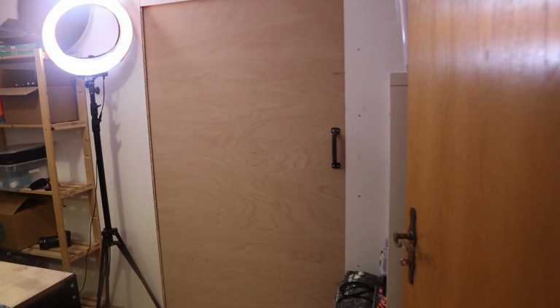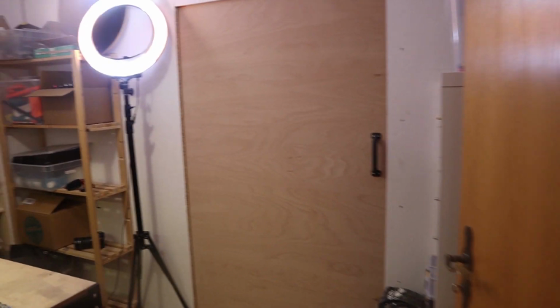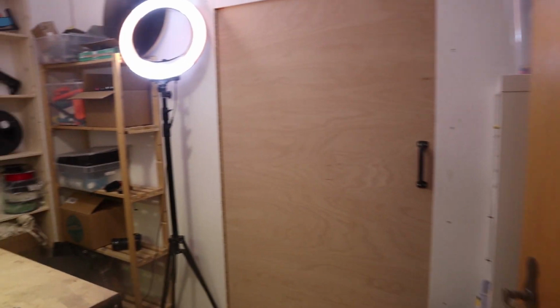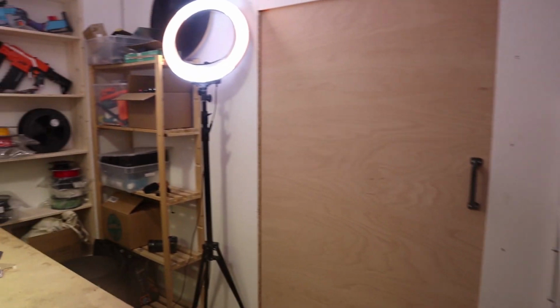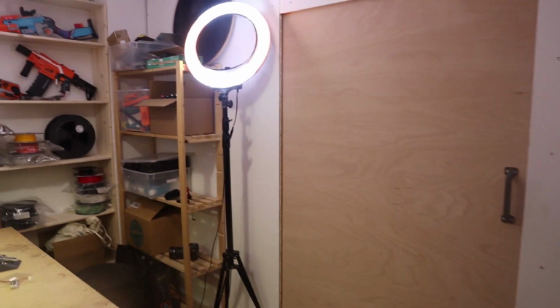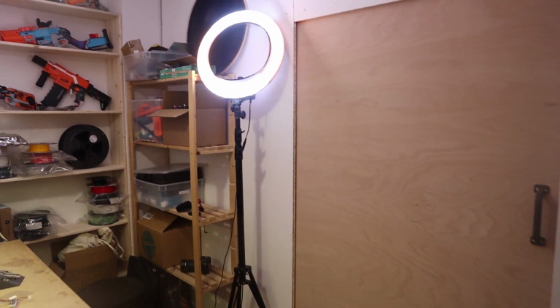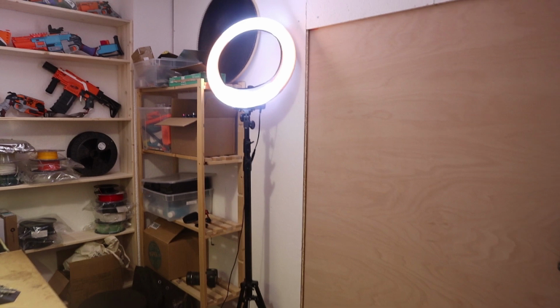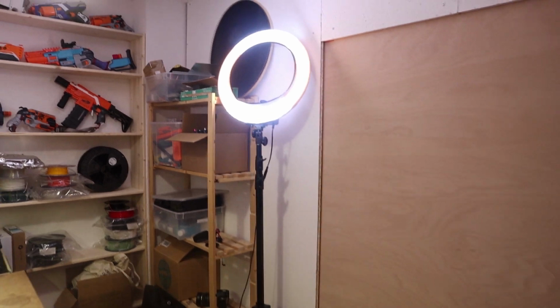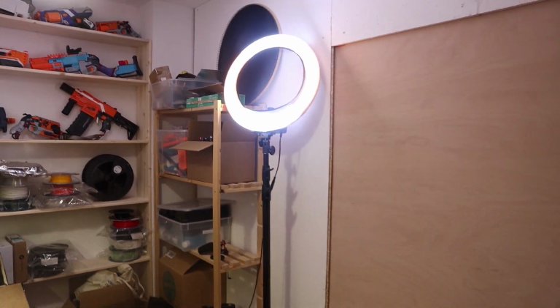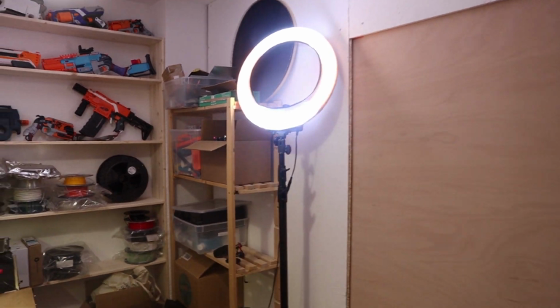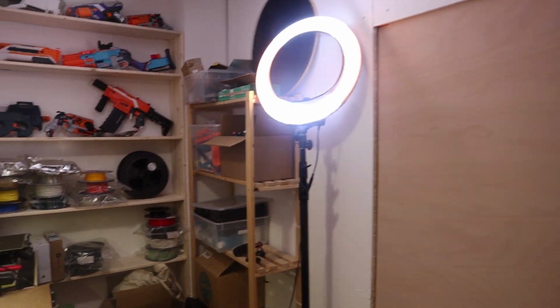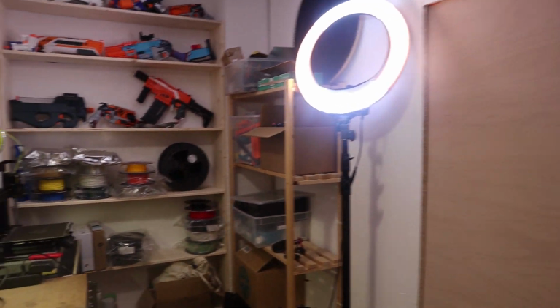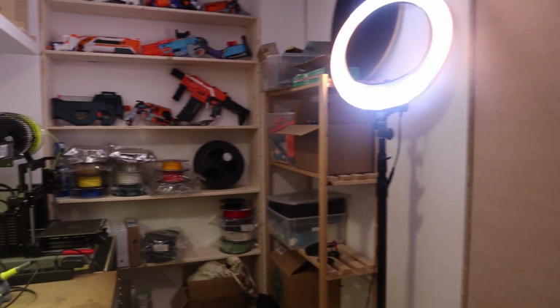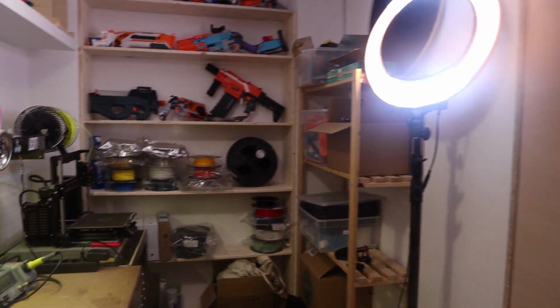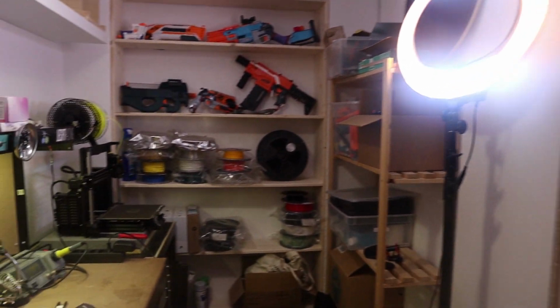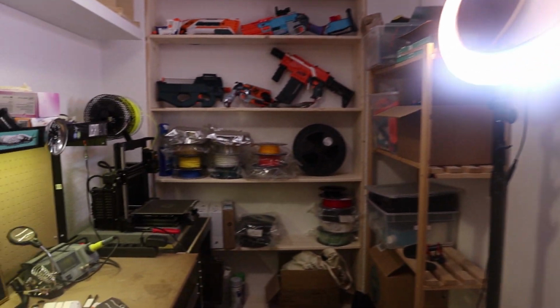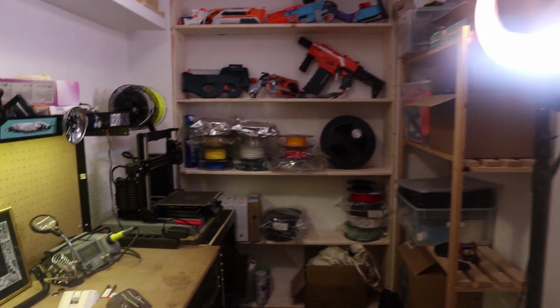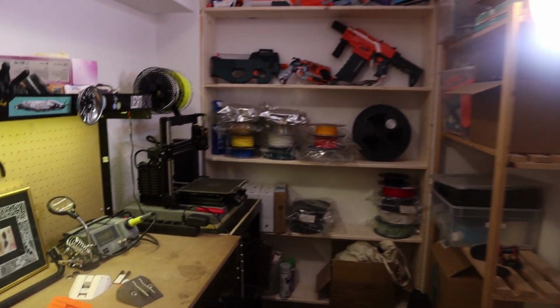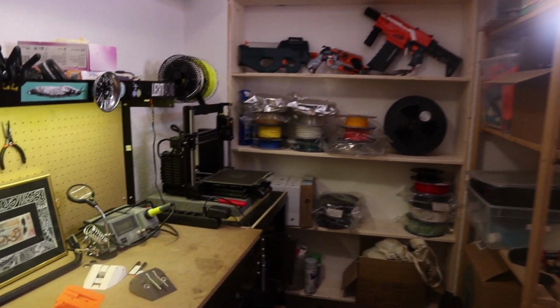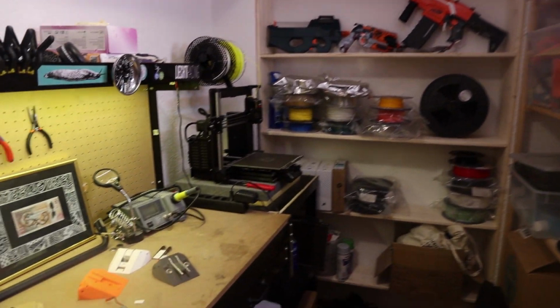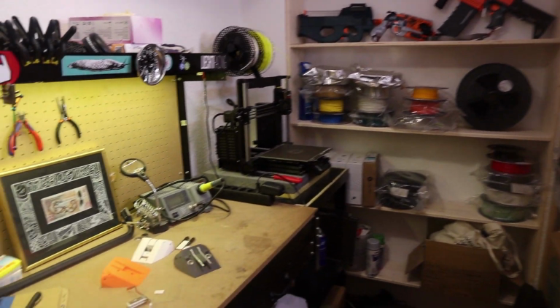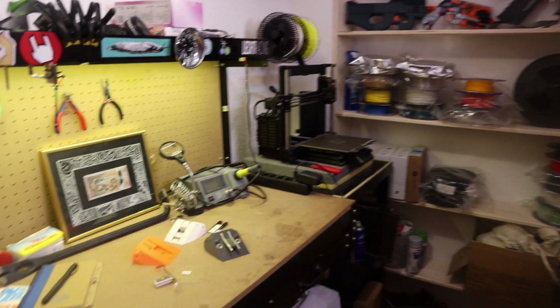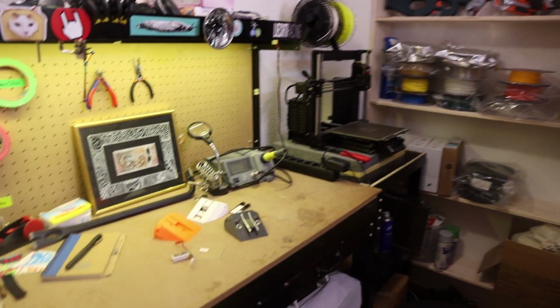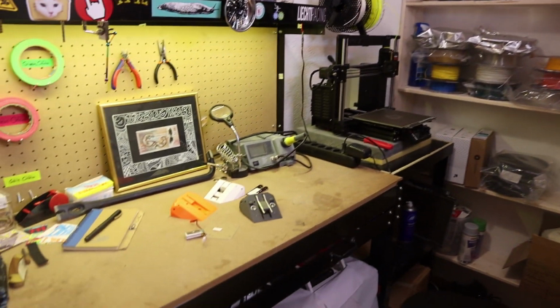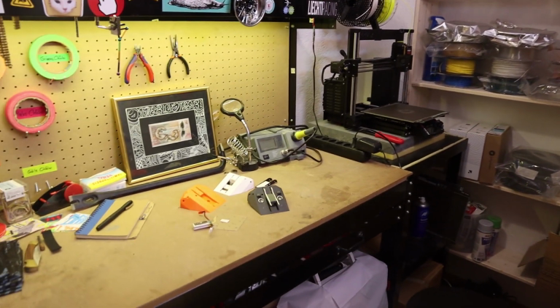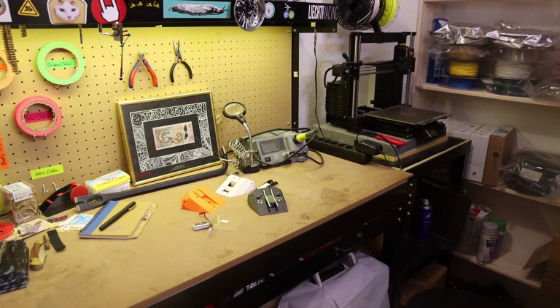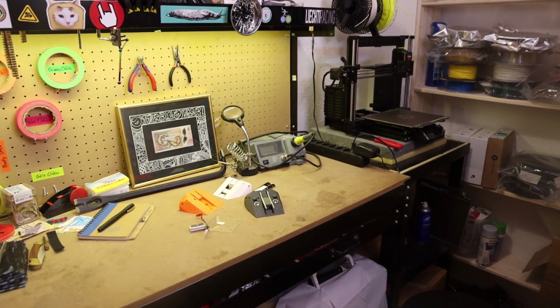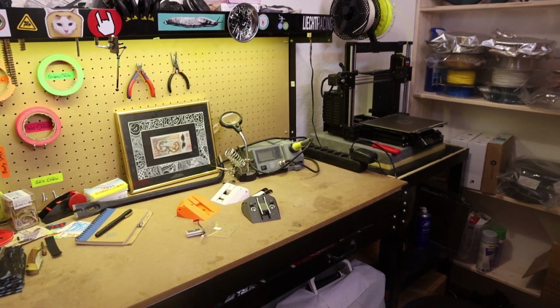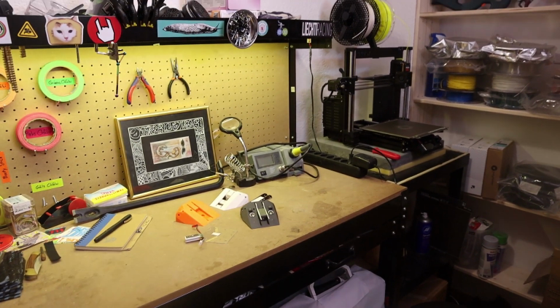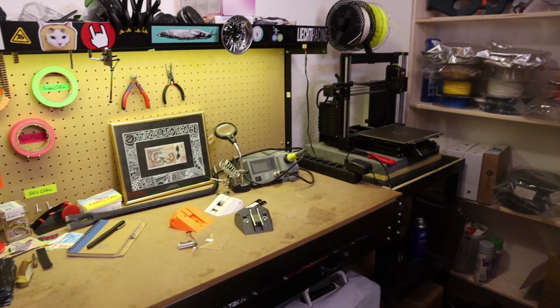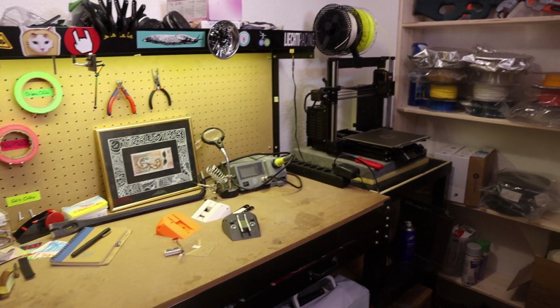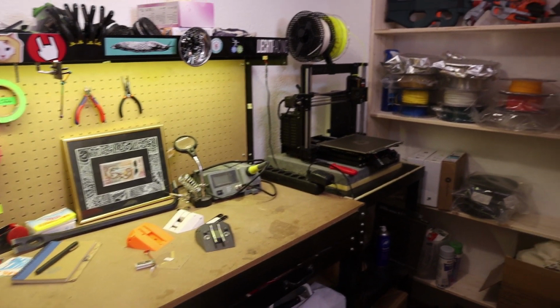New apartment, new workshop. And that means space for new toys.